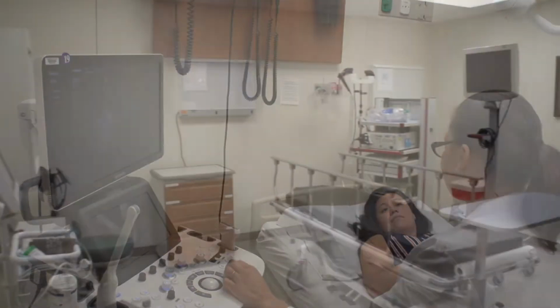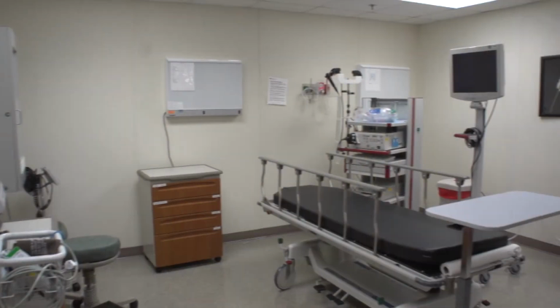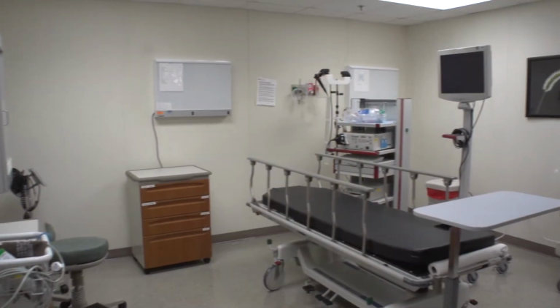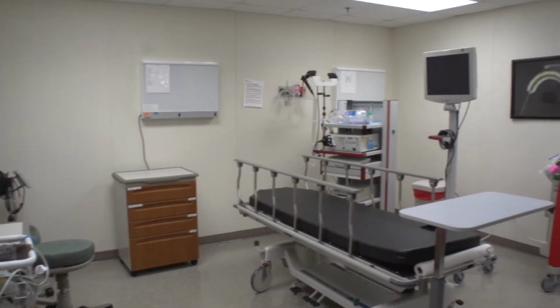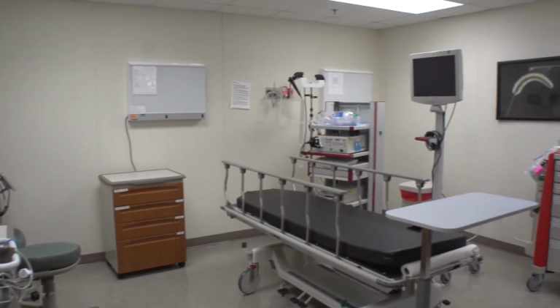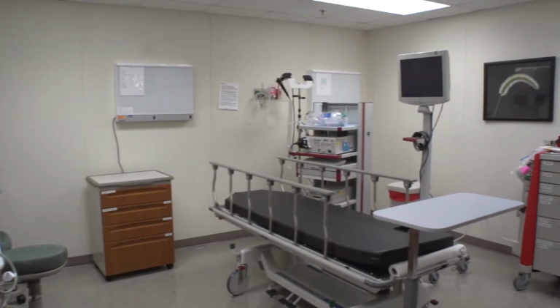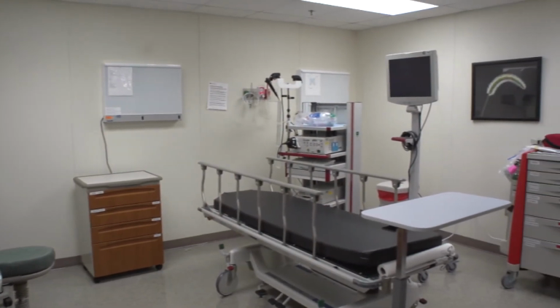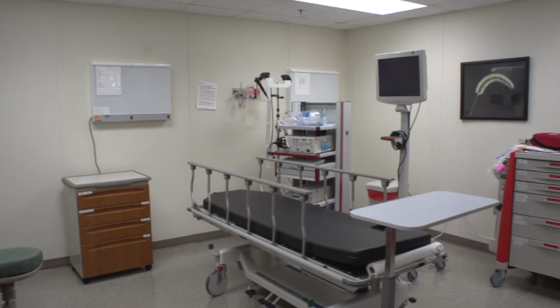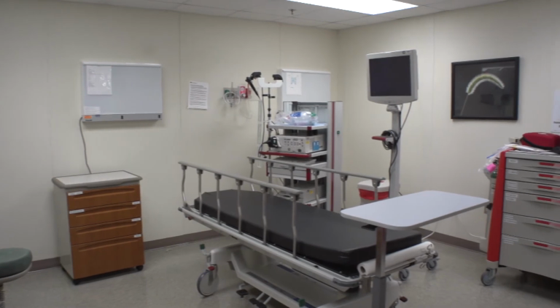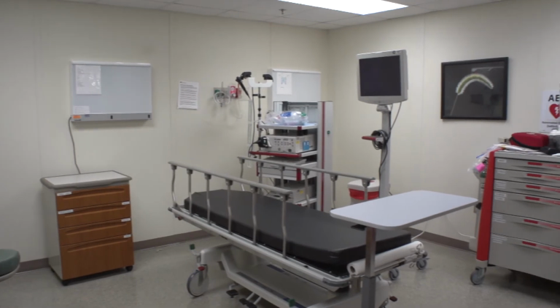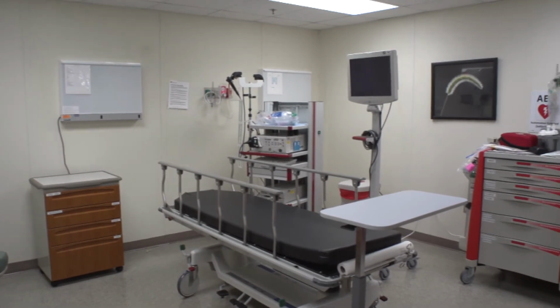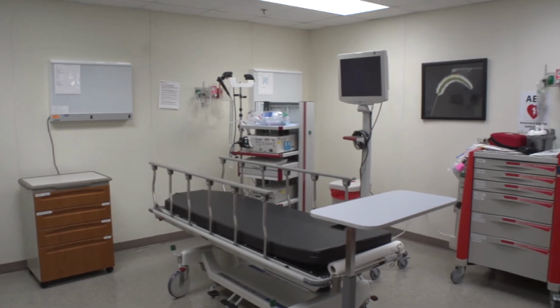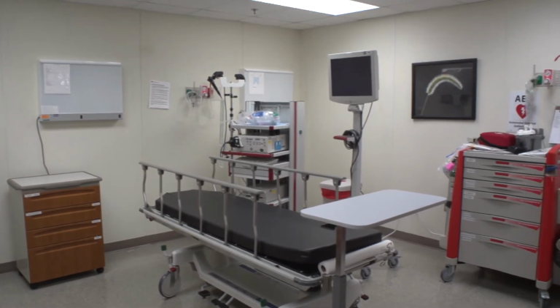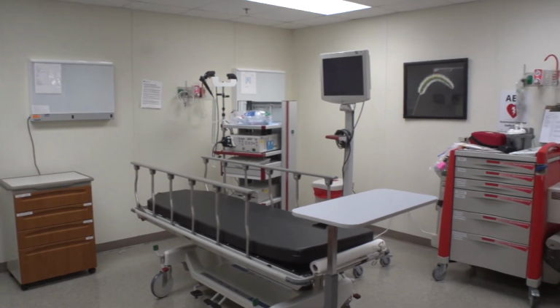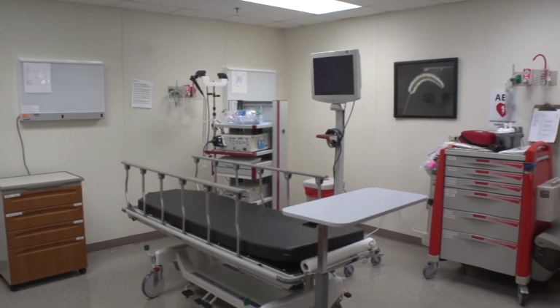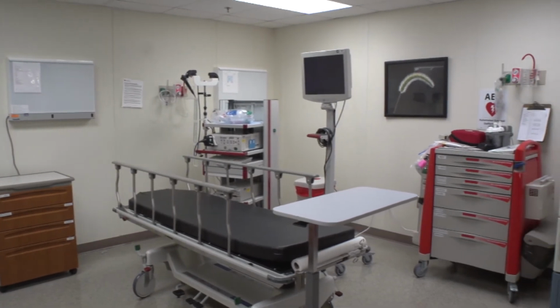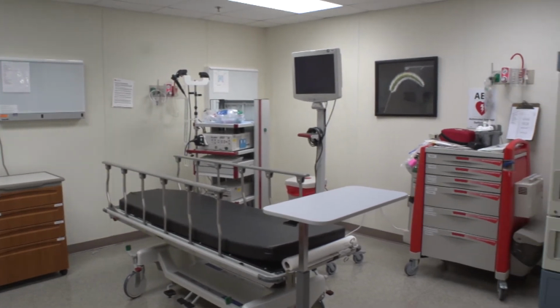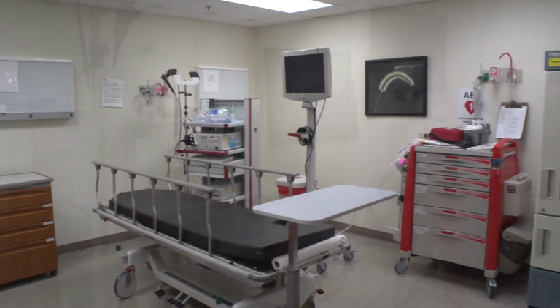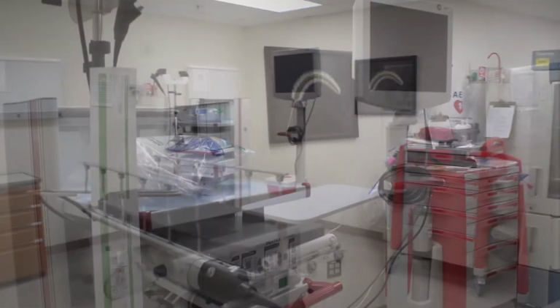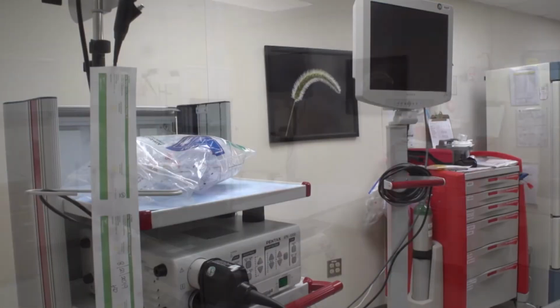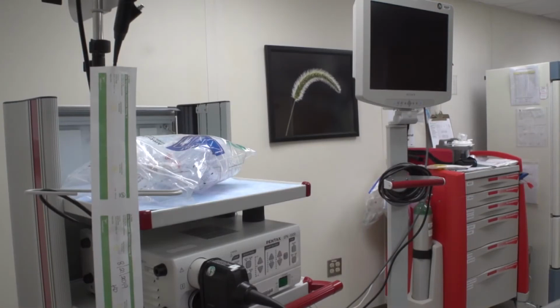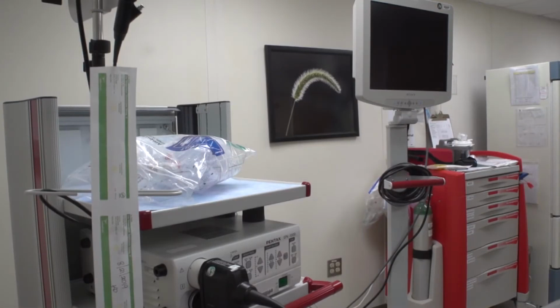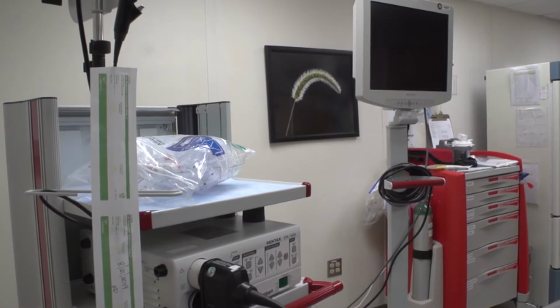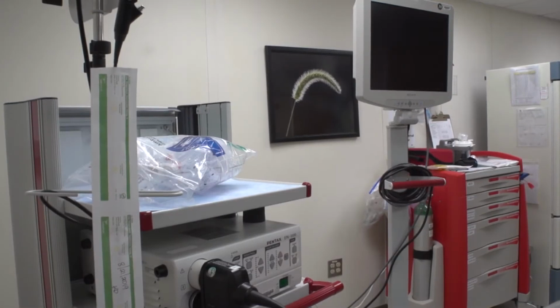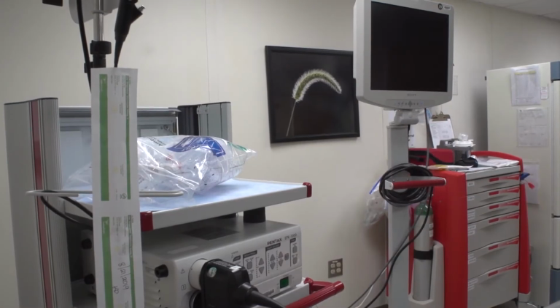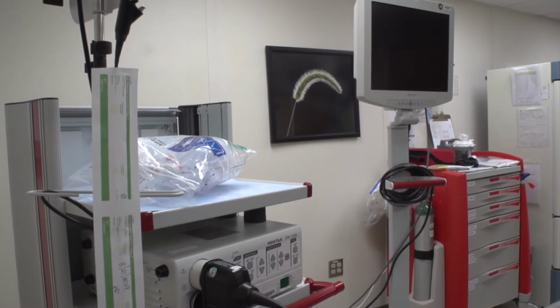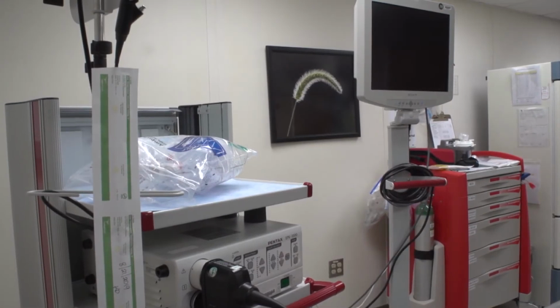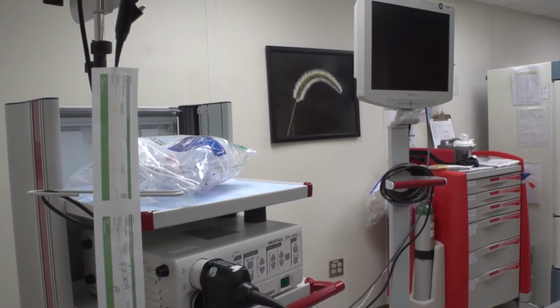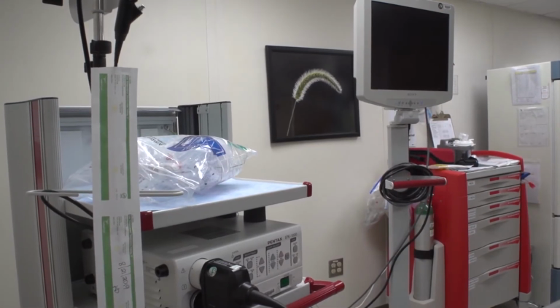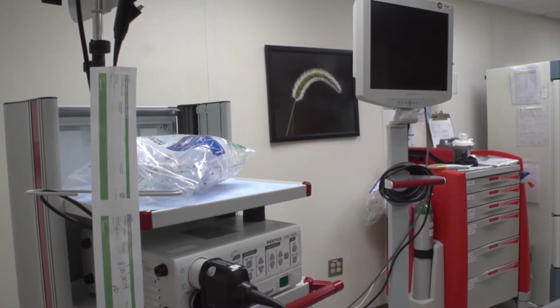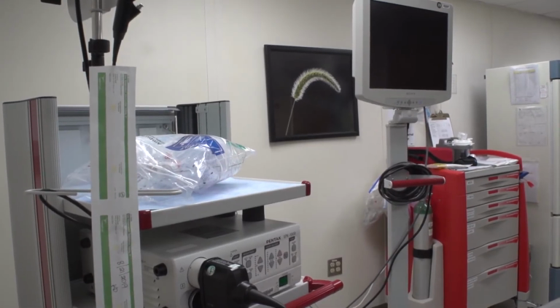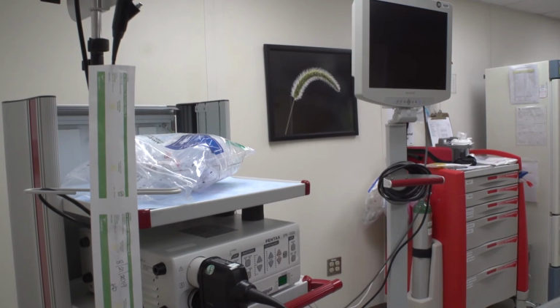This is our bronchoscopy suite. Here we can look into the lung and find out what causes things like asthma or allergies.